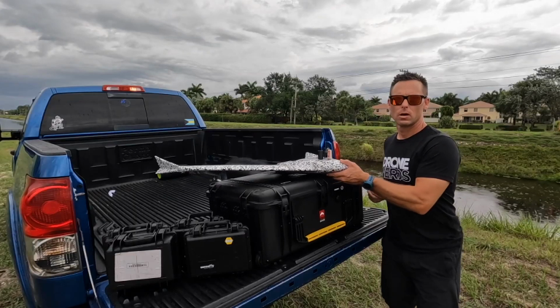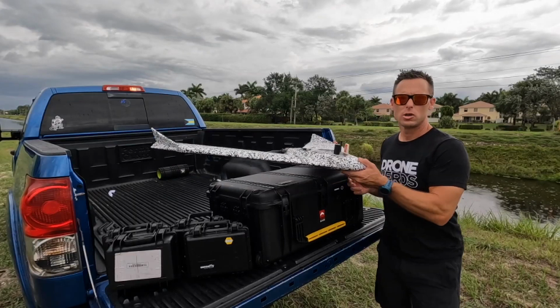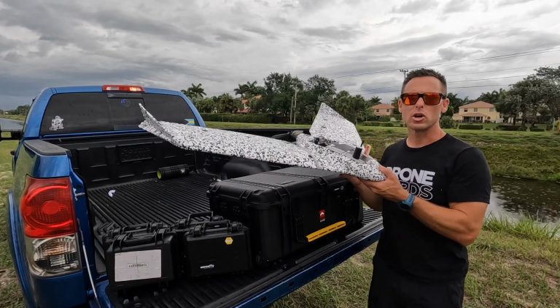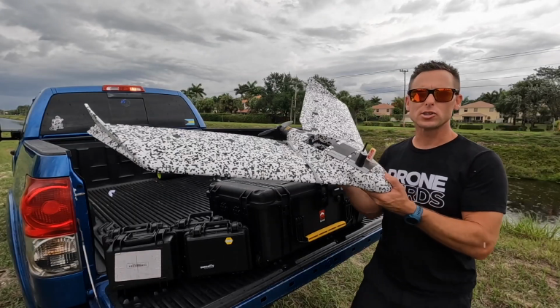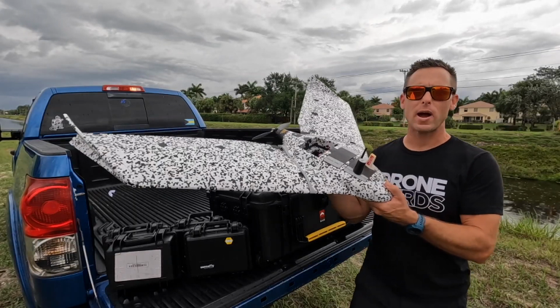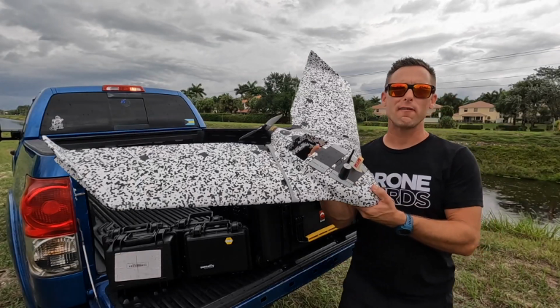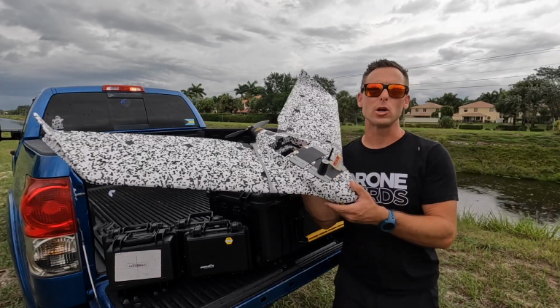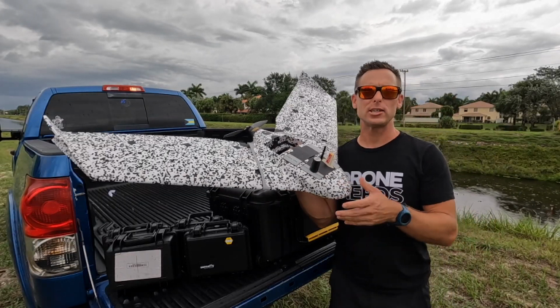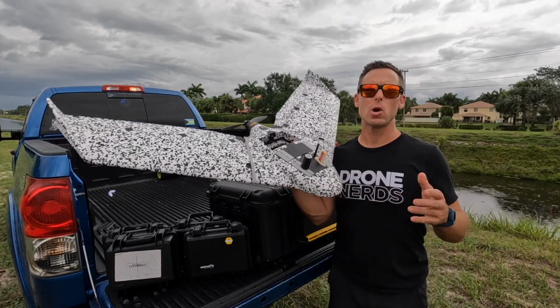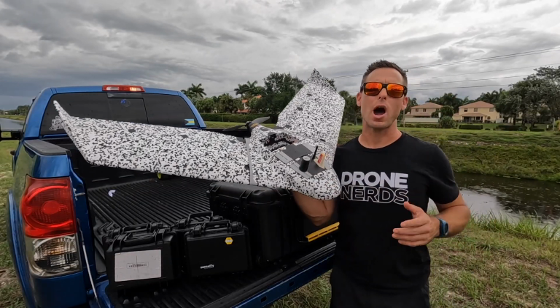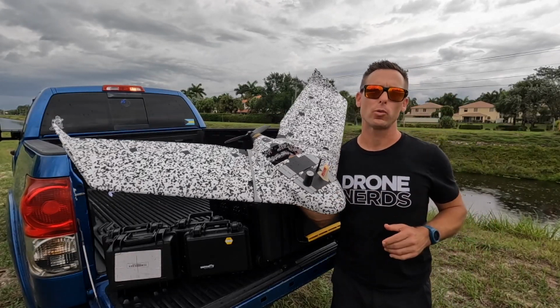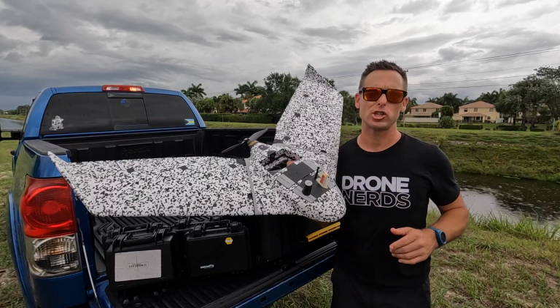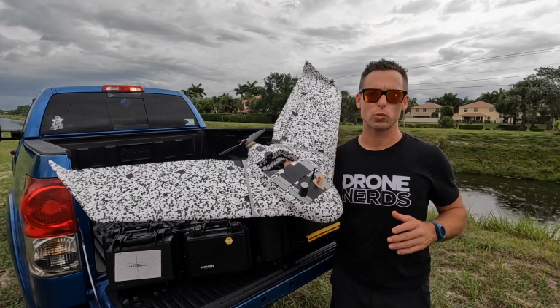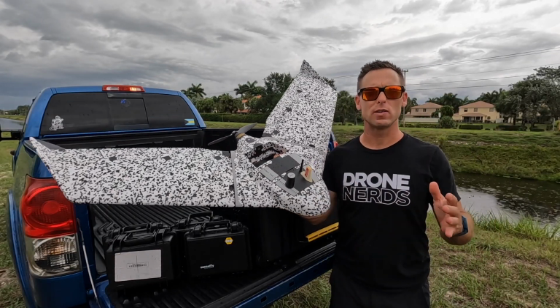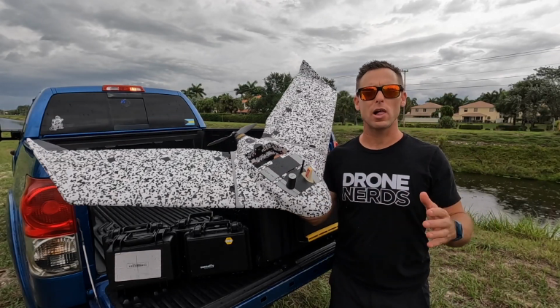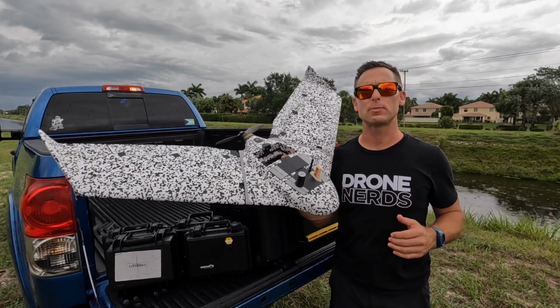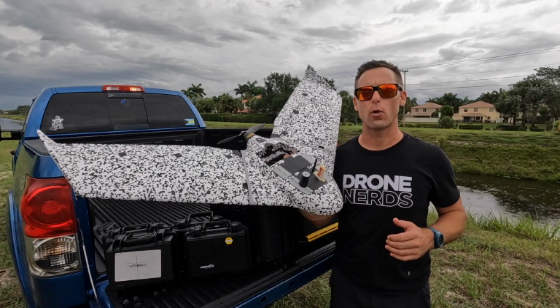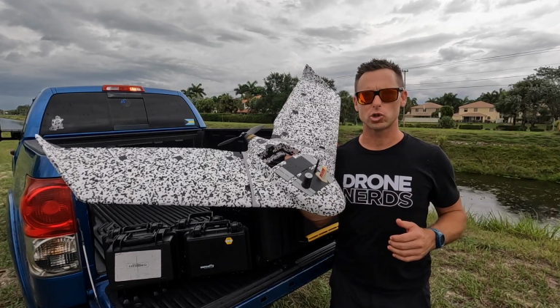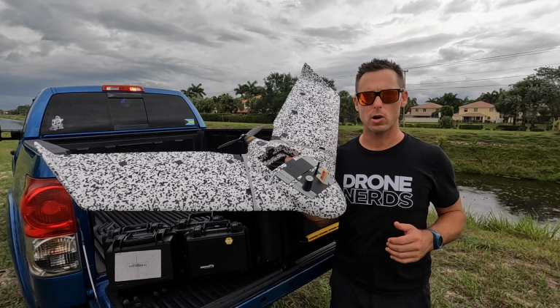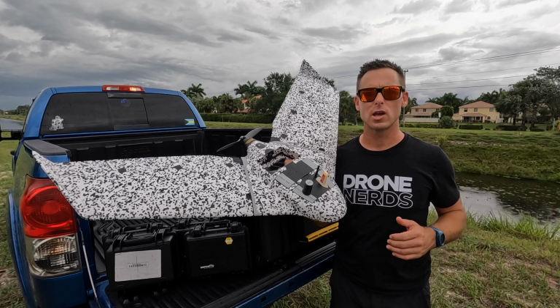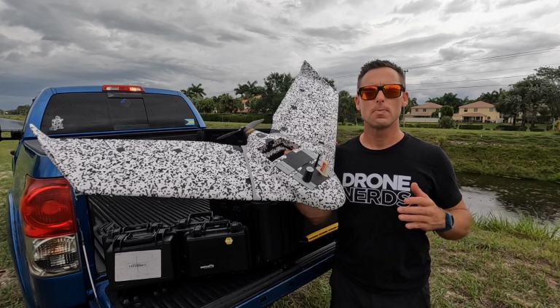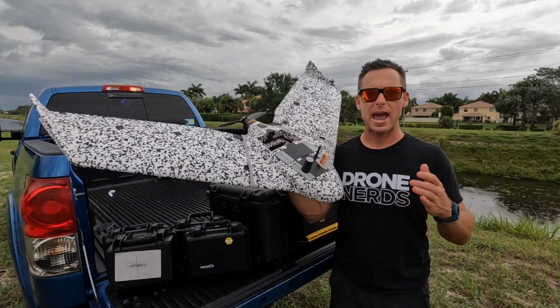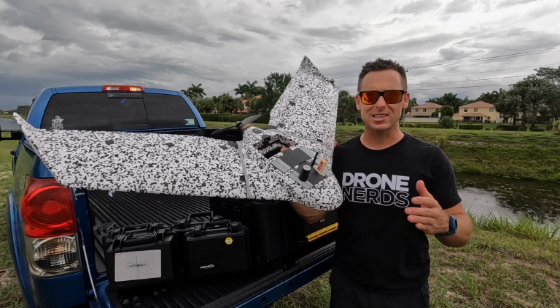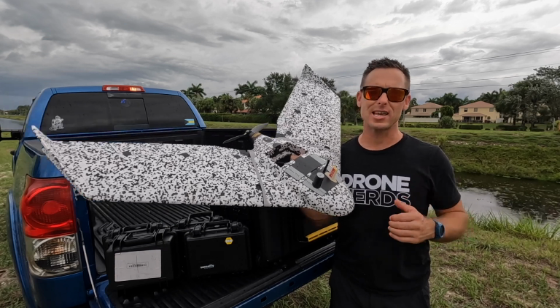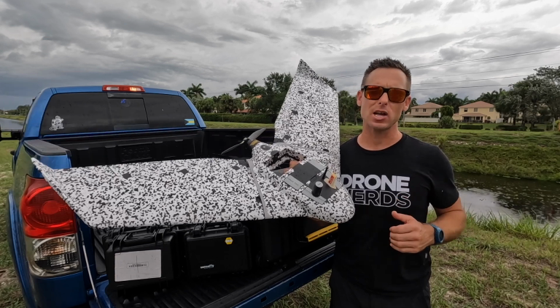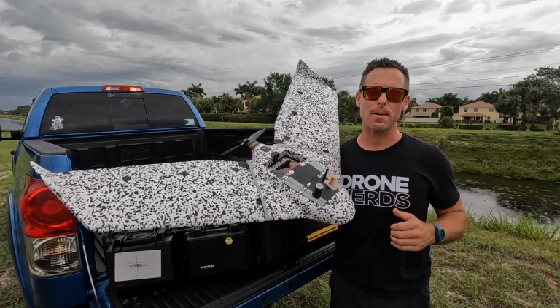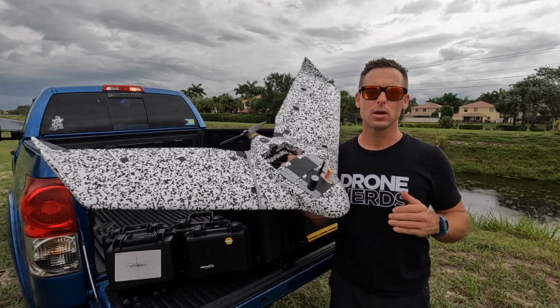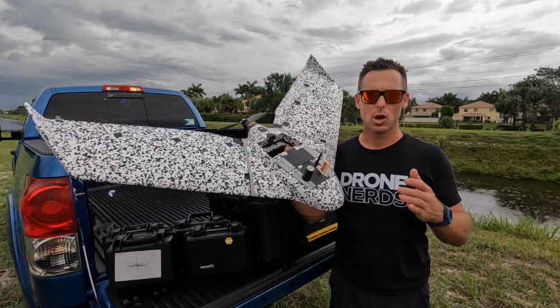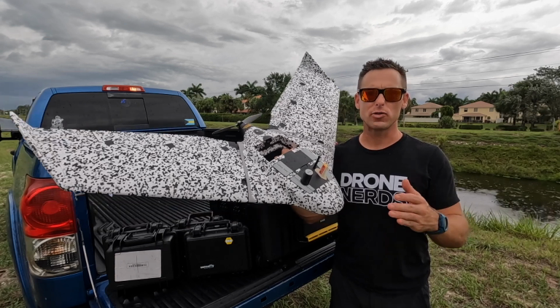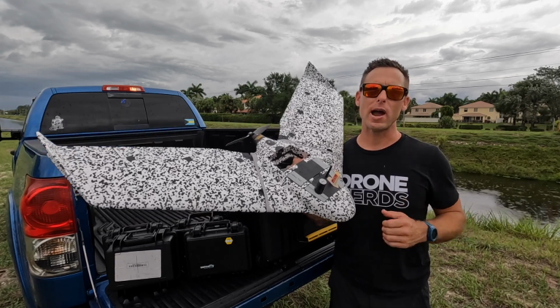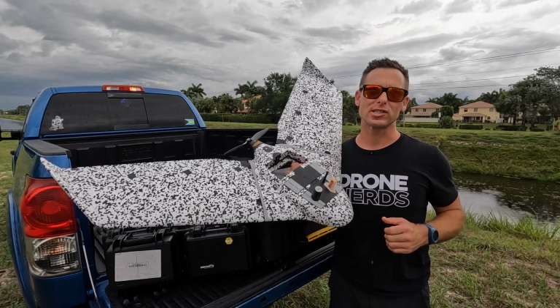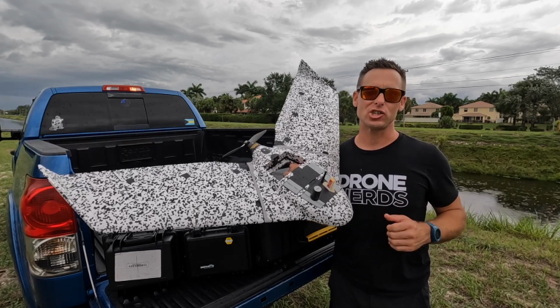You can also have multi-drone operations where you can fly up to four drones at the same time with the ground station.